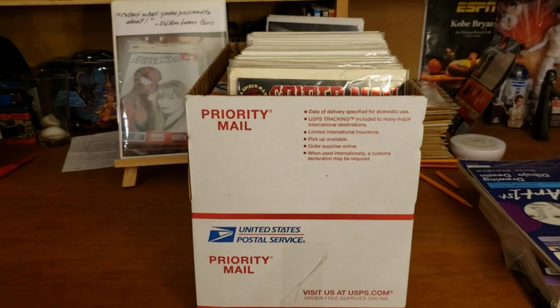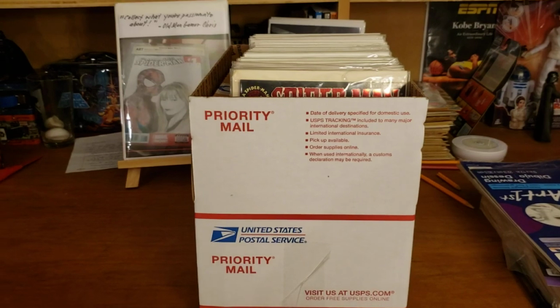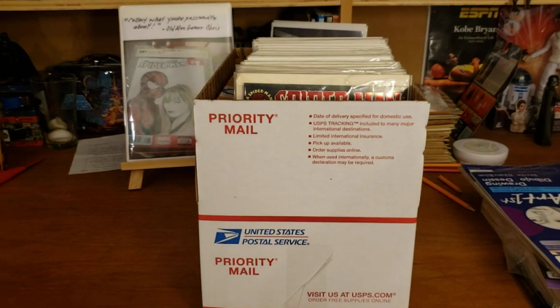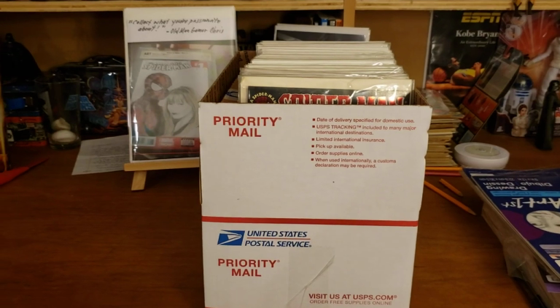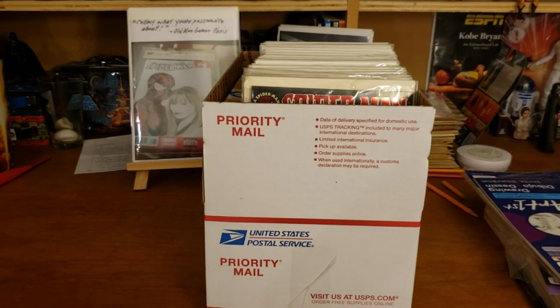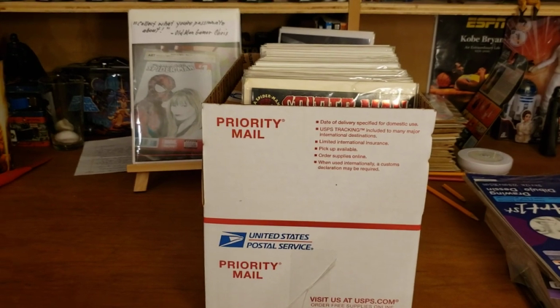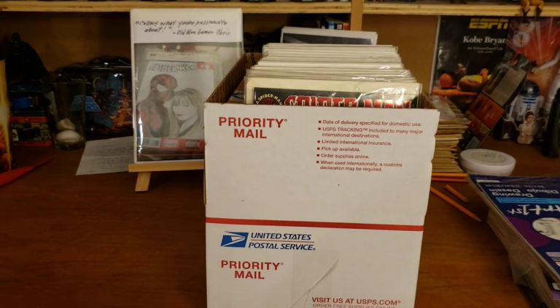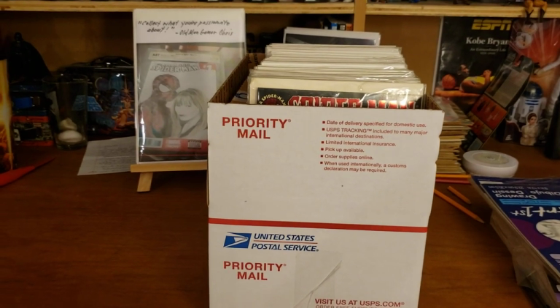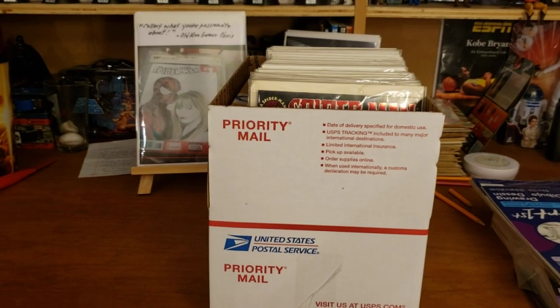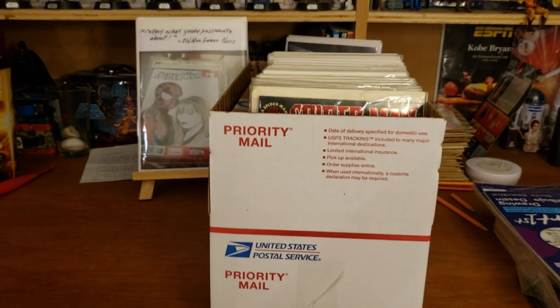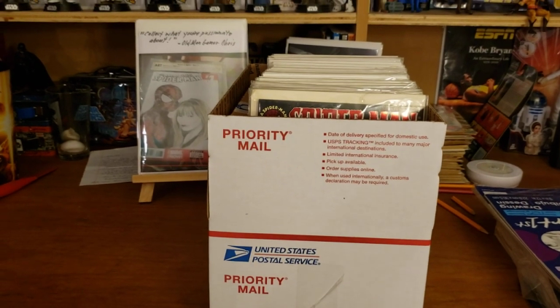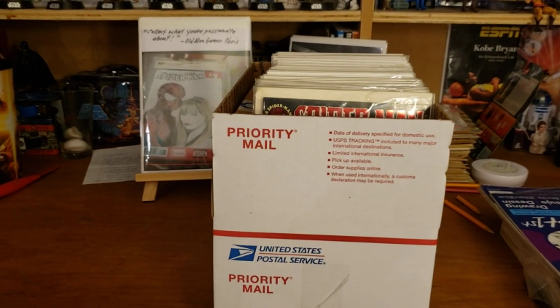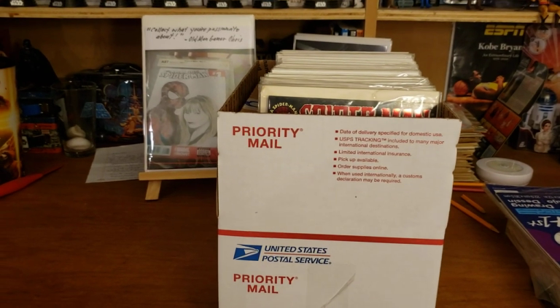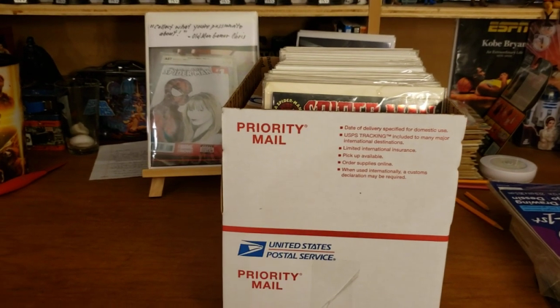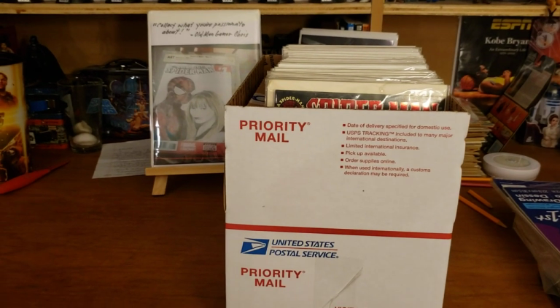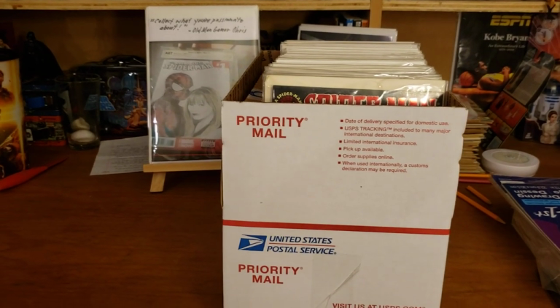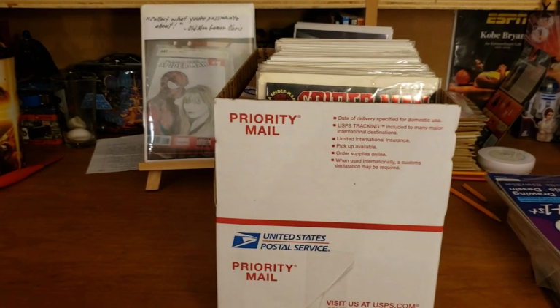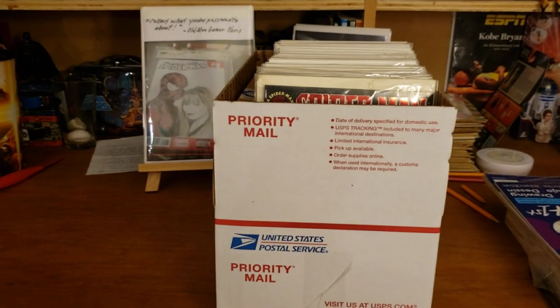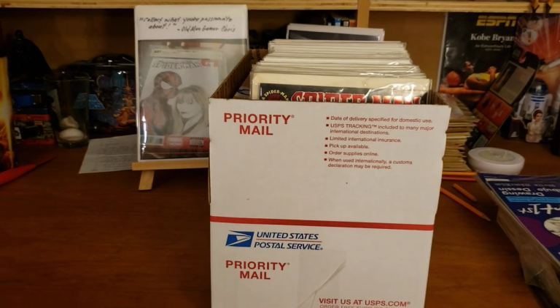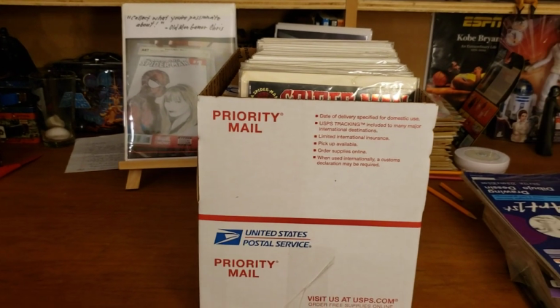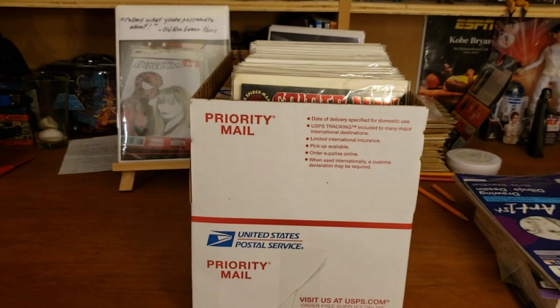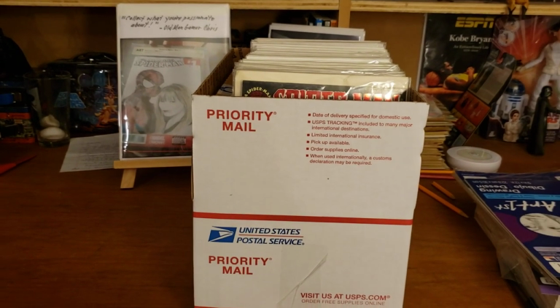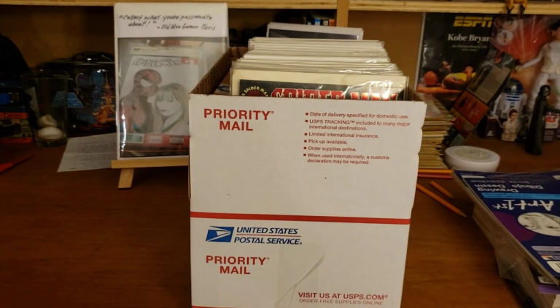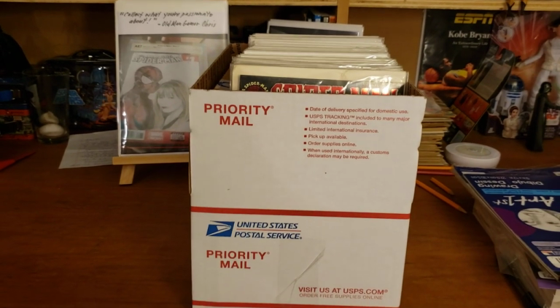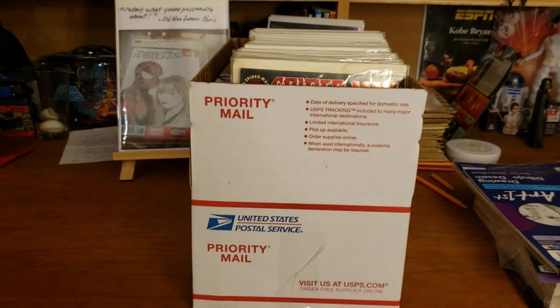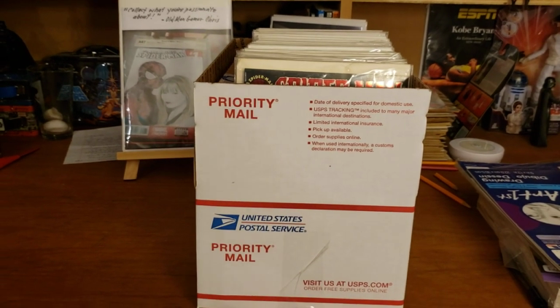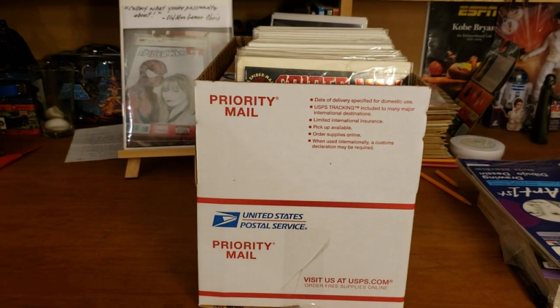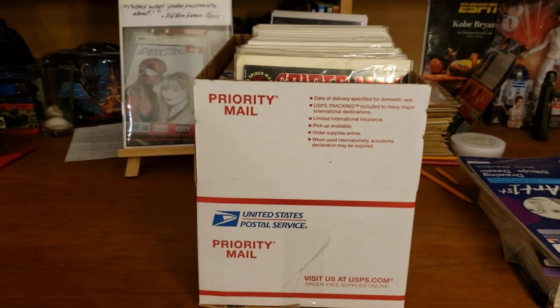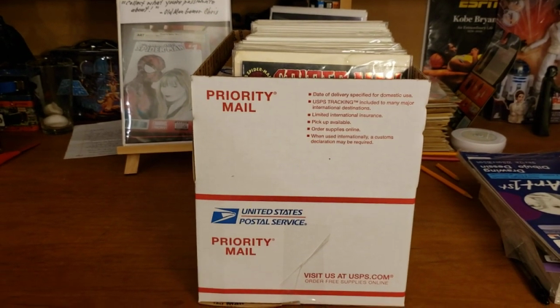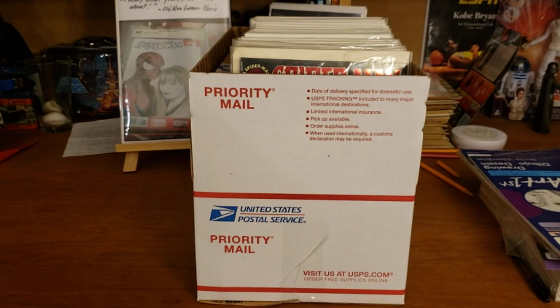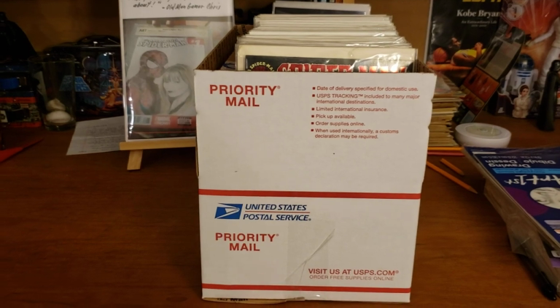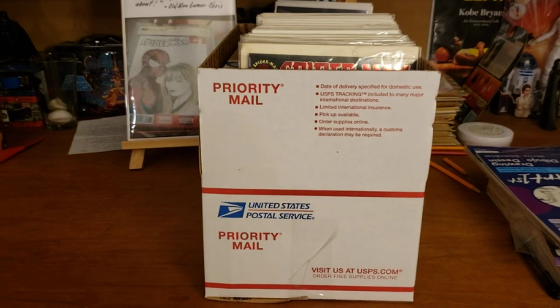What is going on guys? Chris with Jernotis Comics and Pop Culture. I got a short little creative video for you guys today.